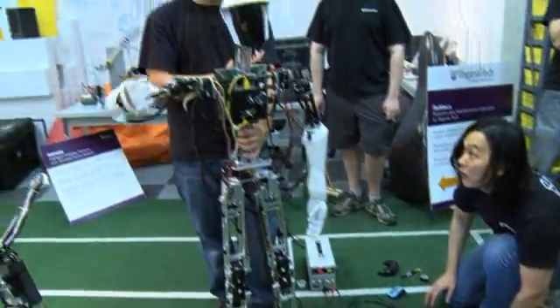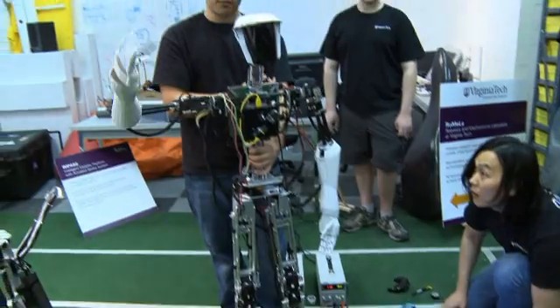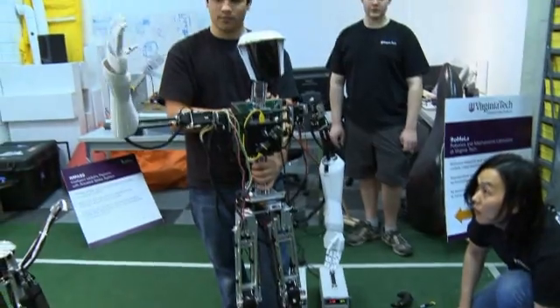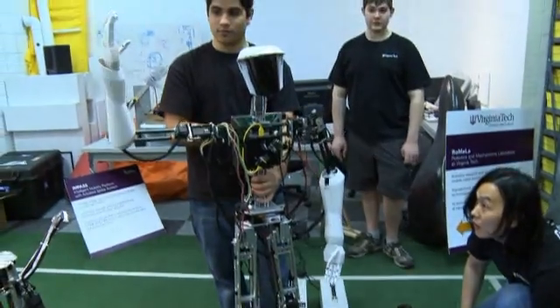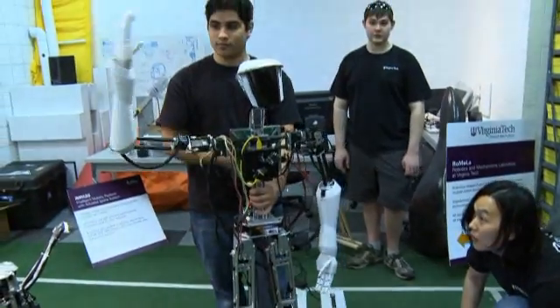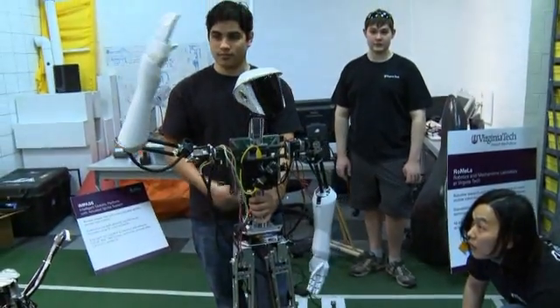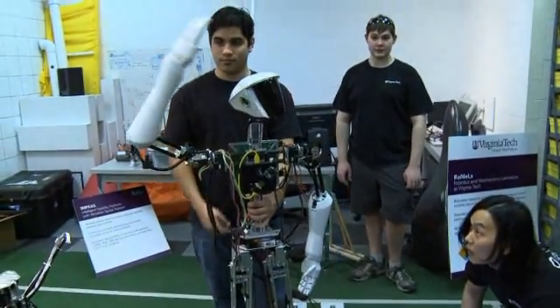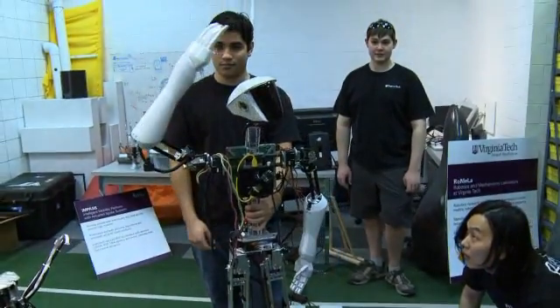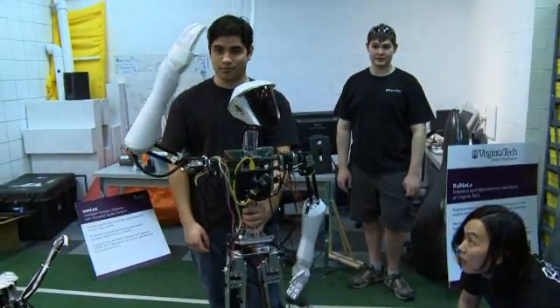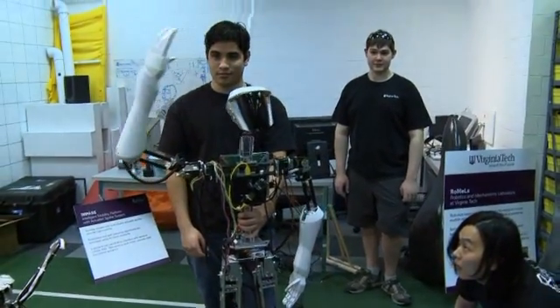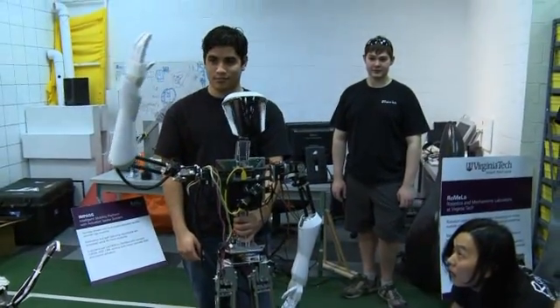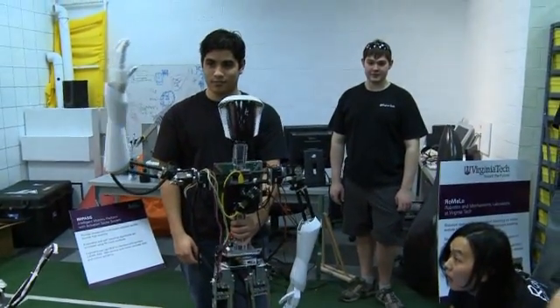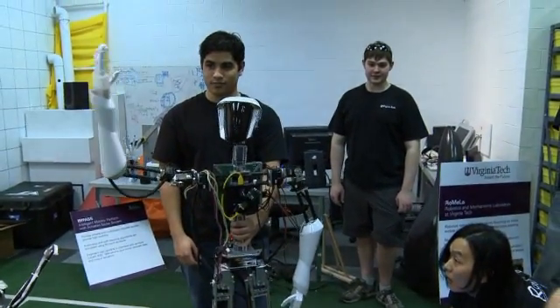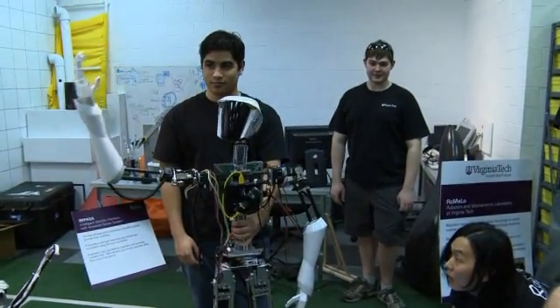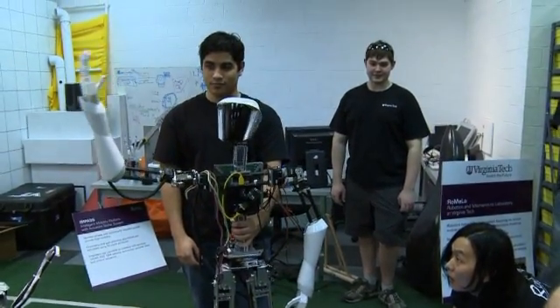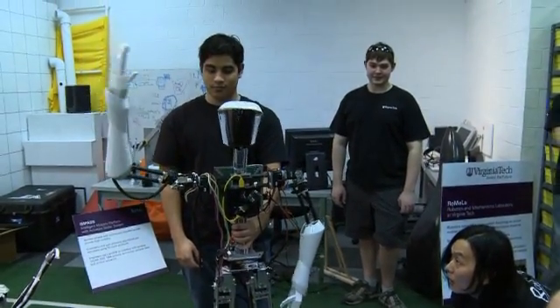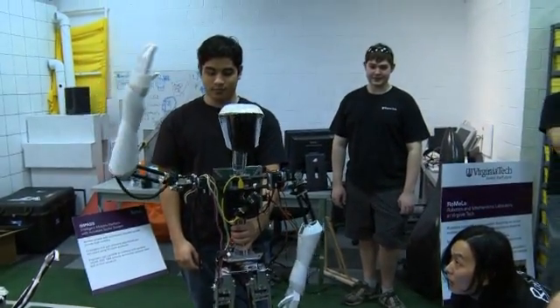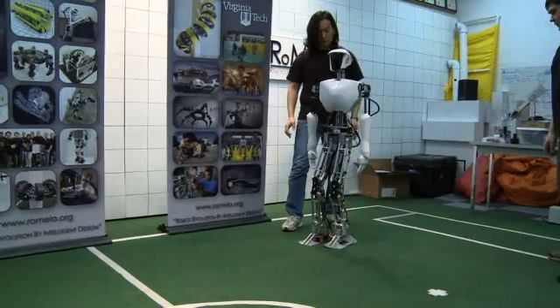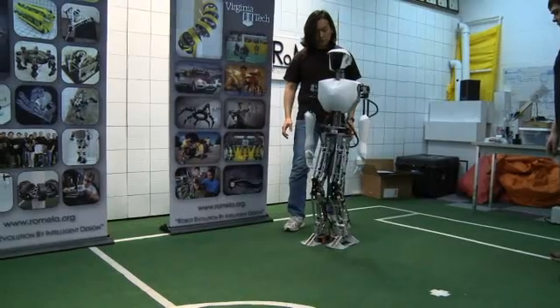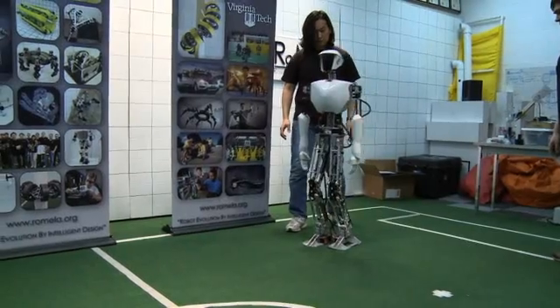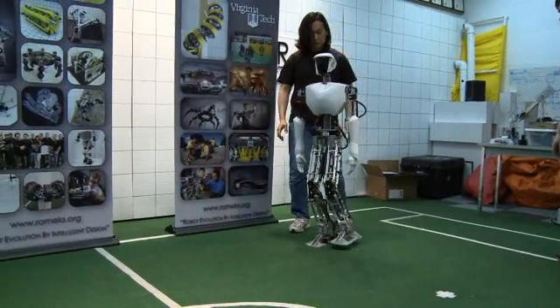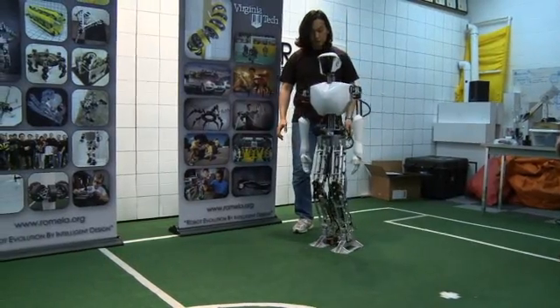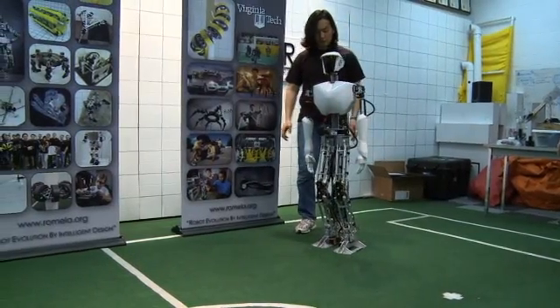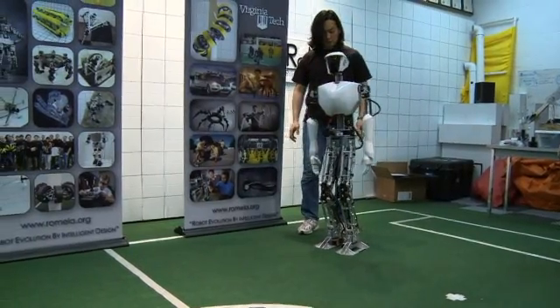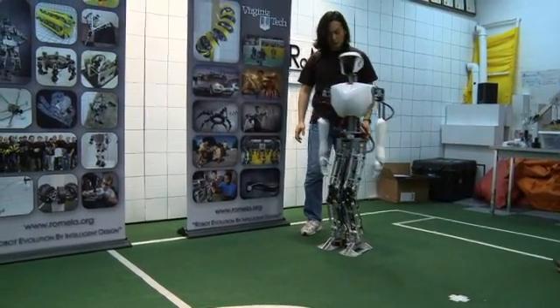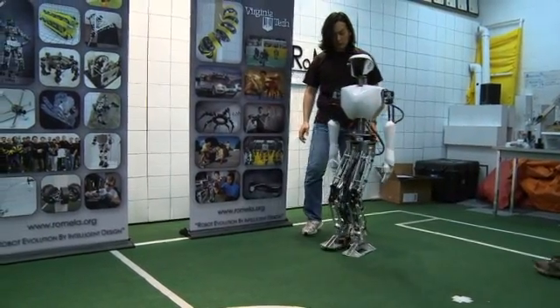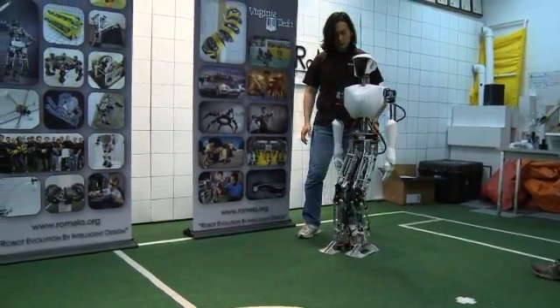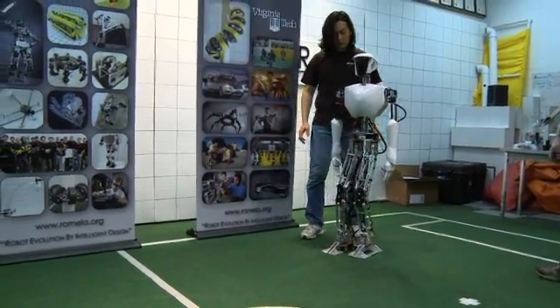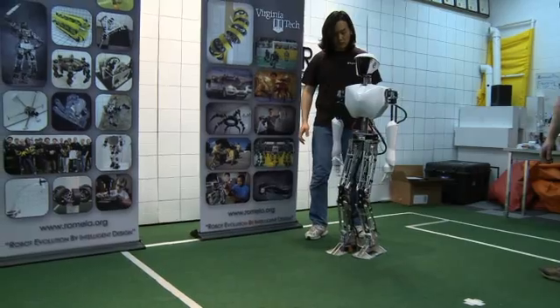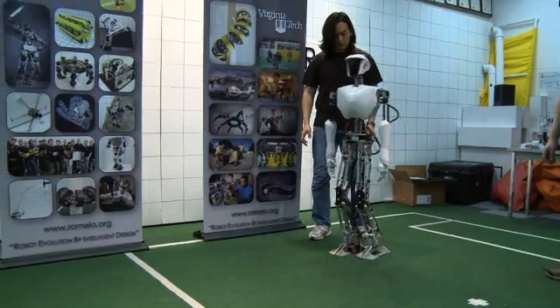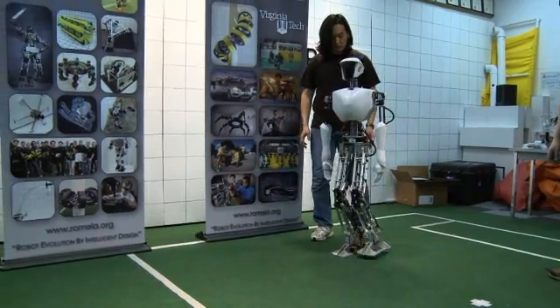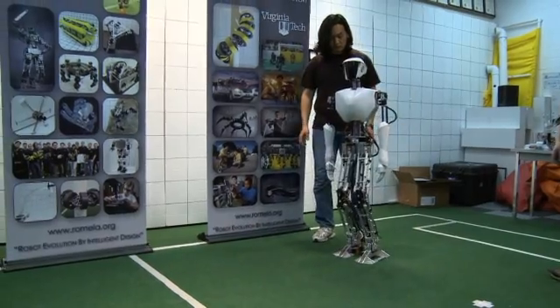Walking with two legs is very tricky to implement, but we're the very first to implement that at this kind of scale. So it's very impressive.